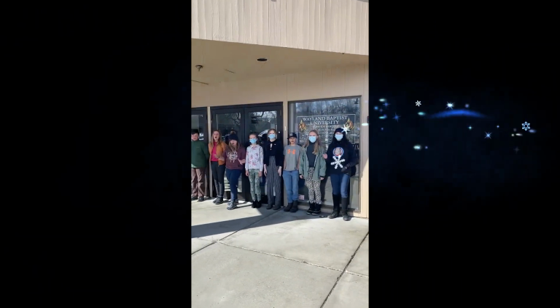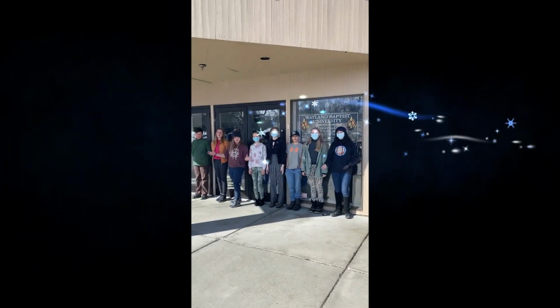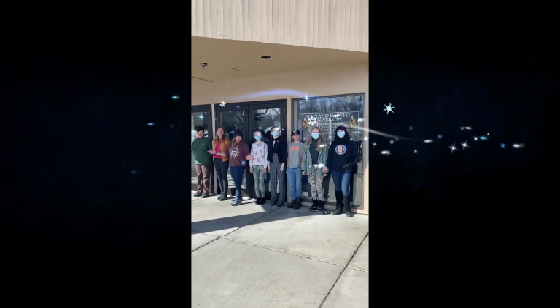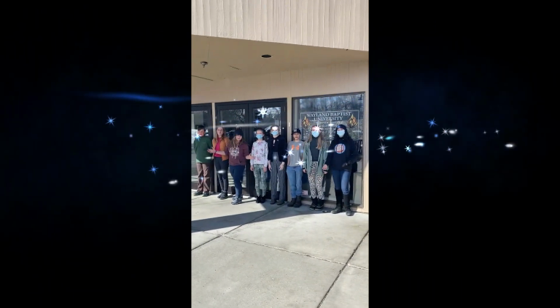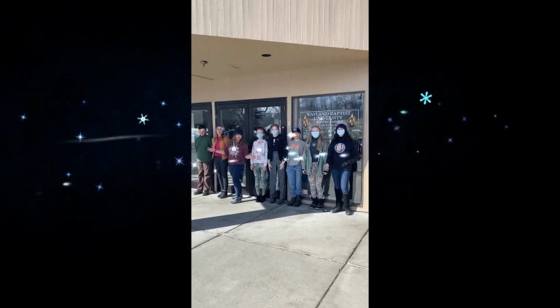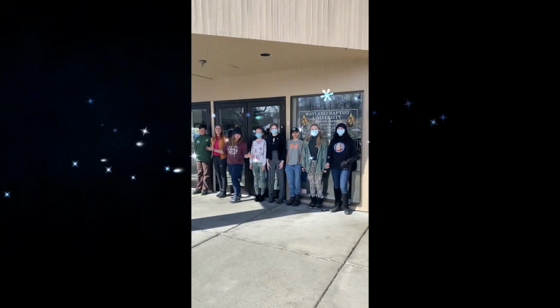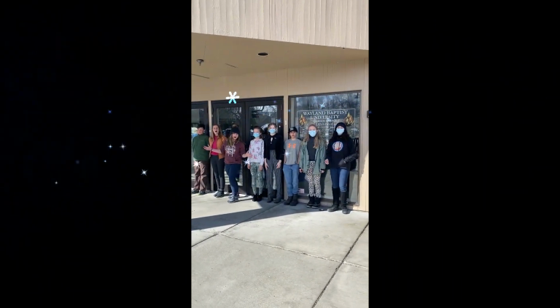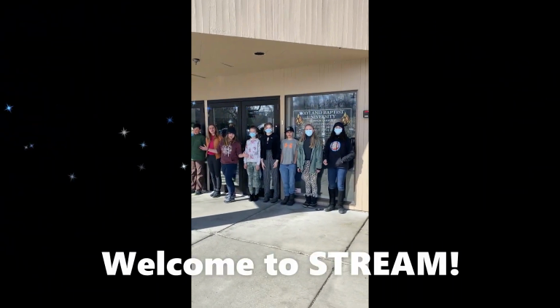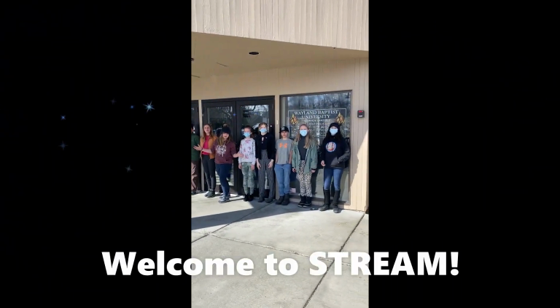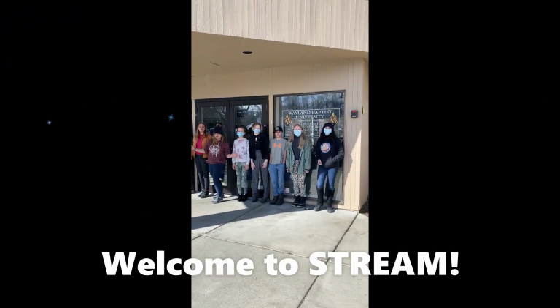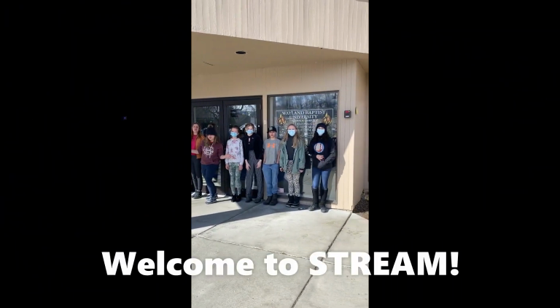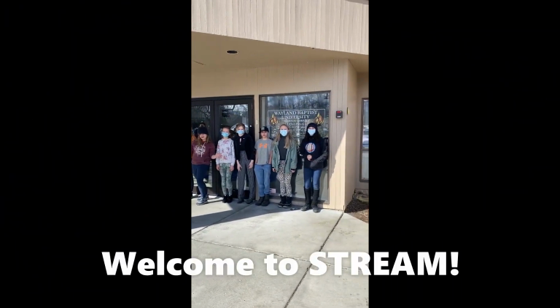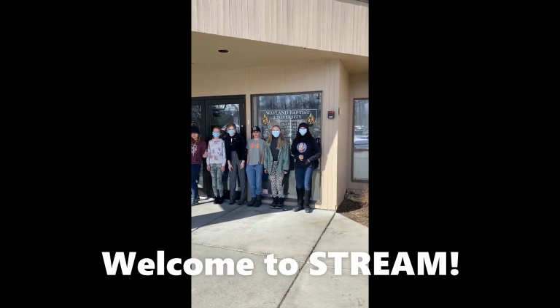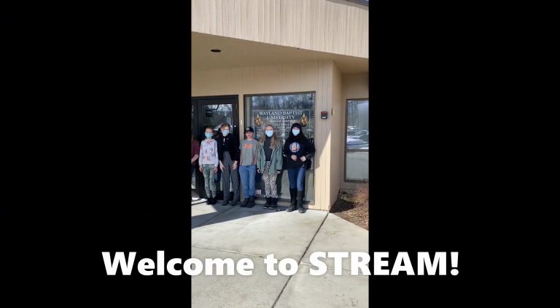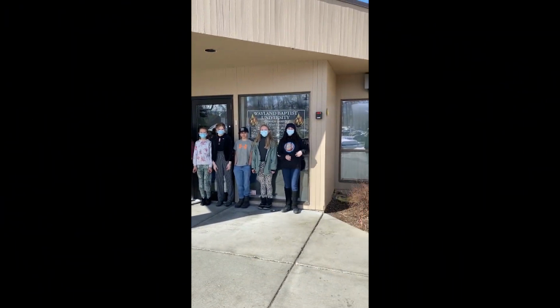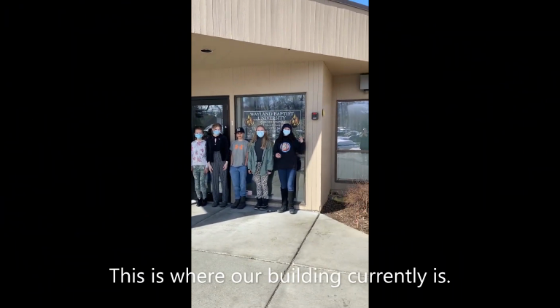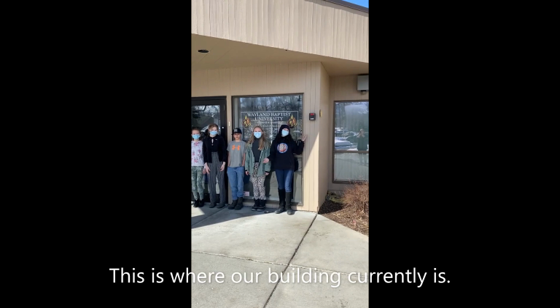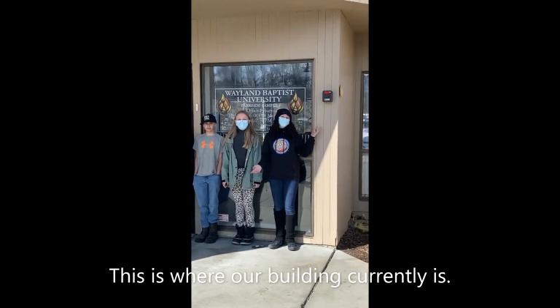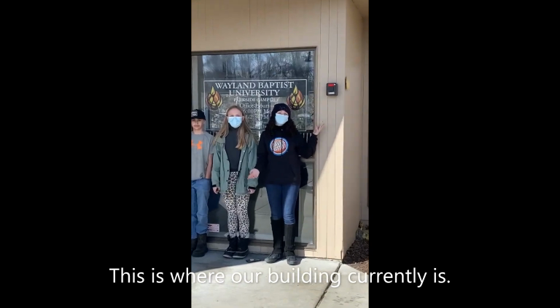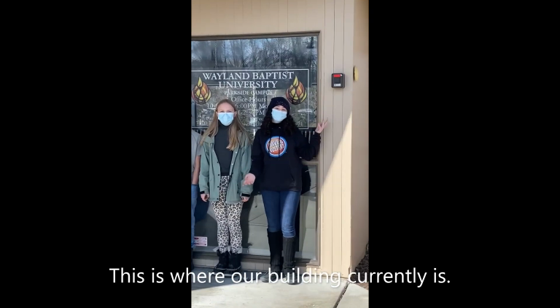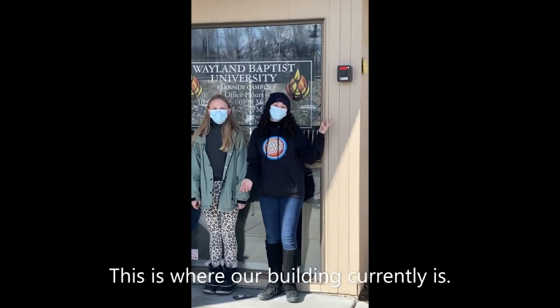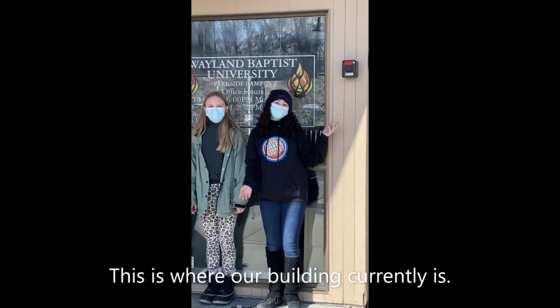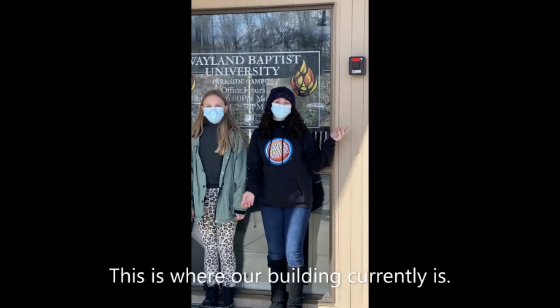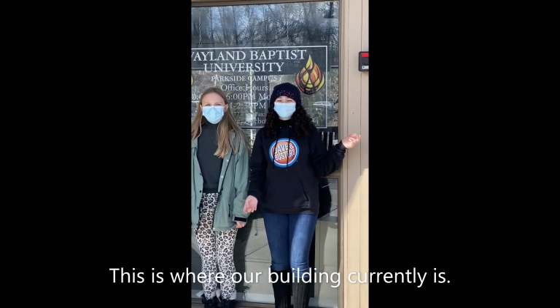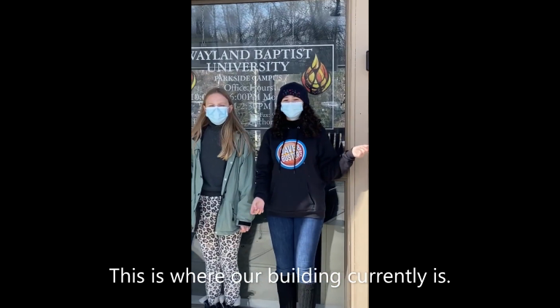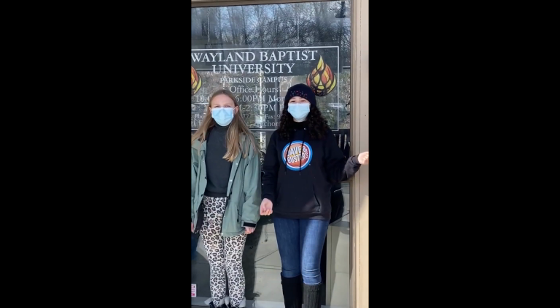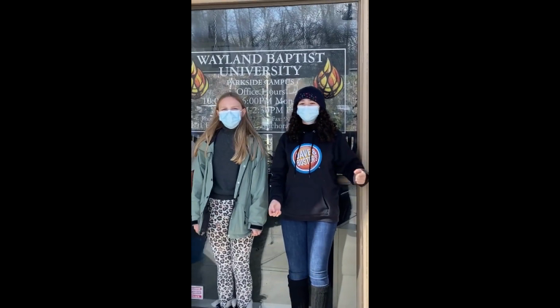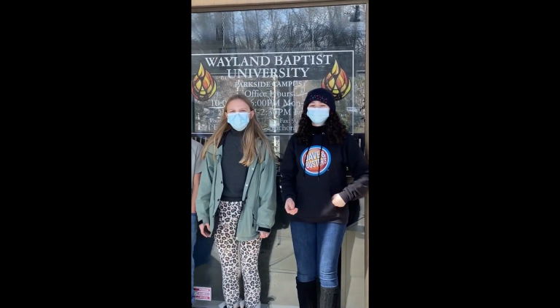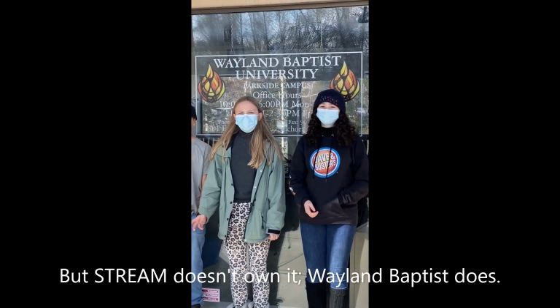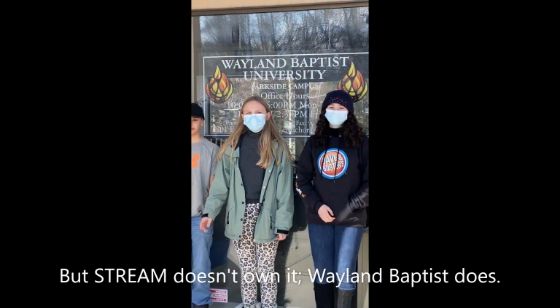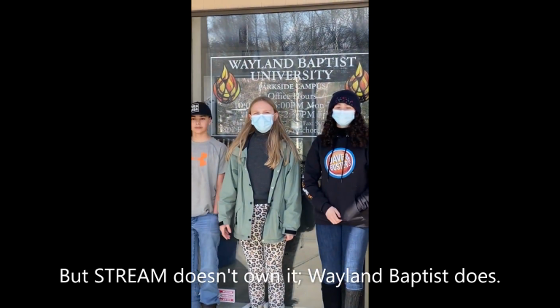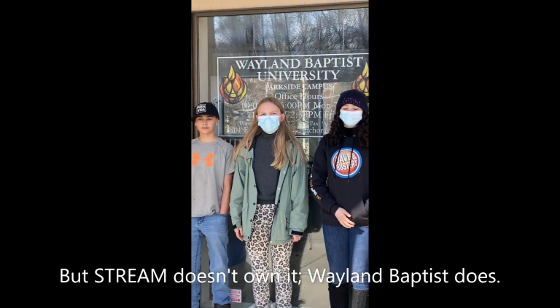Hello everyone and welcome to STREAM! This is where our building currently is. The STREAM program doesn't own it.